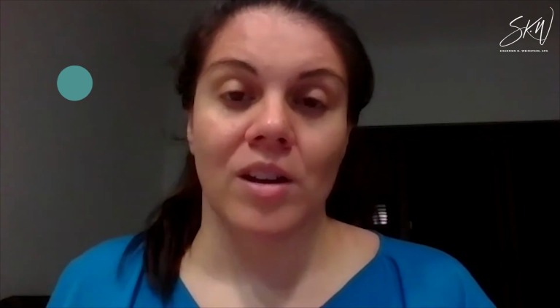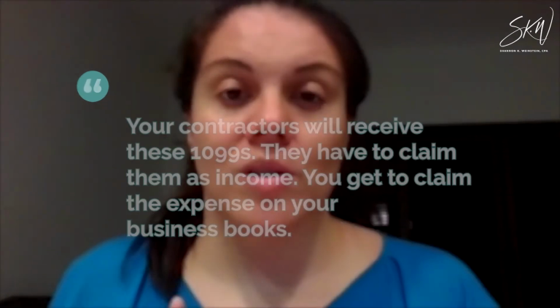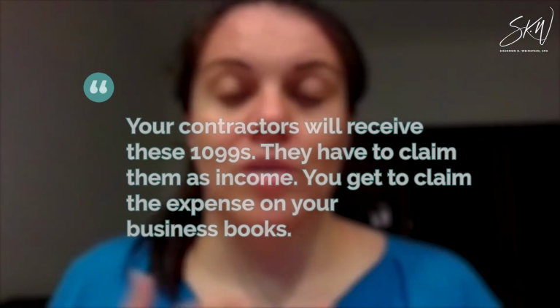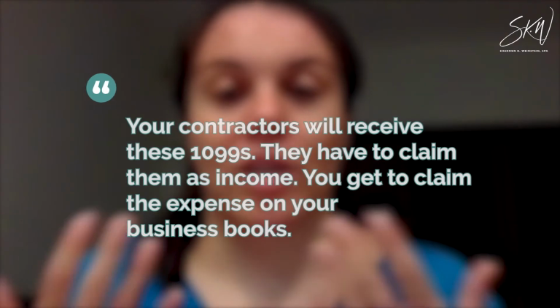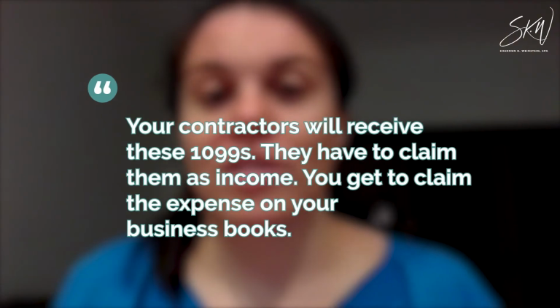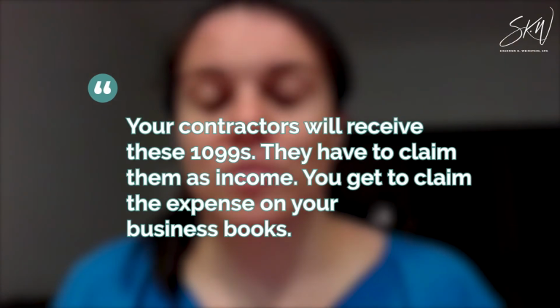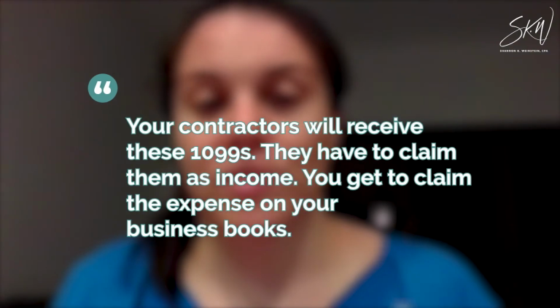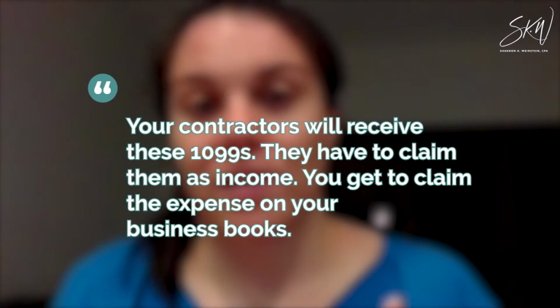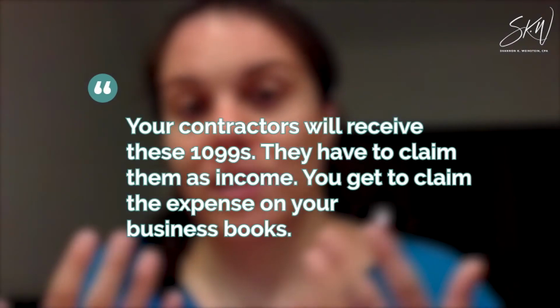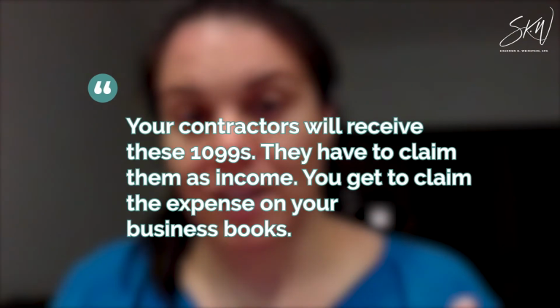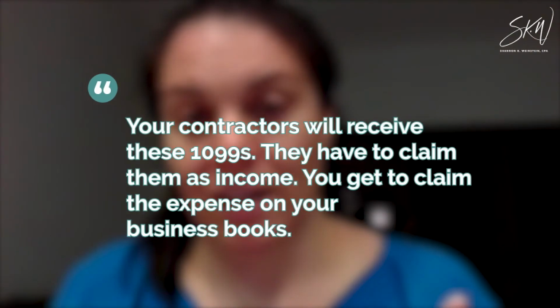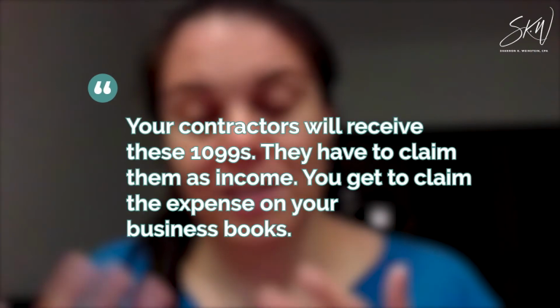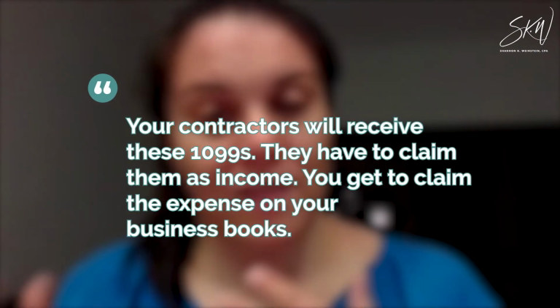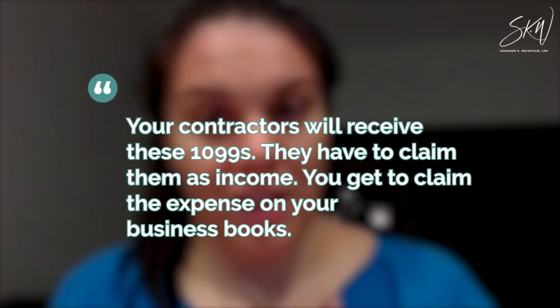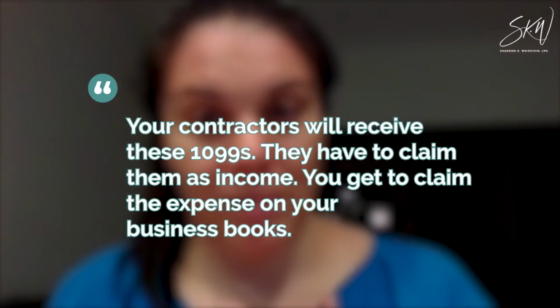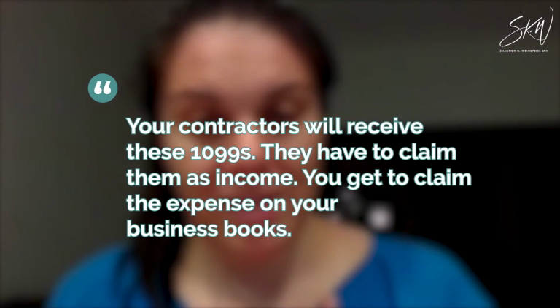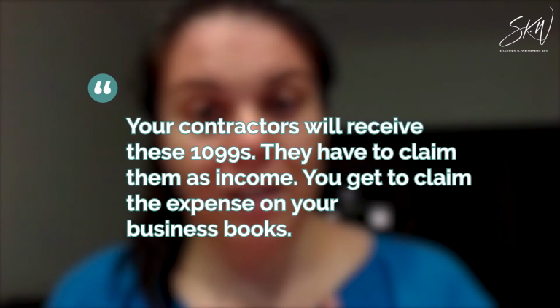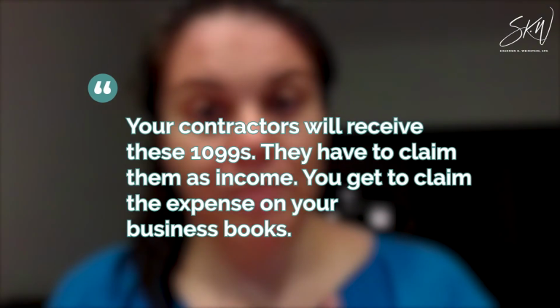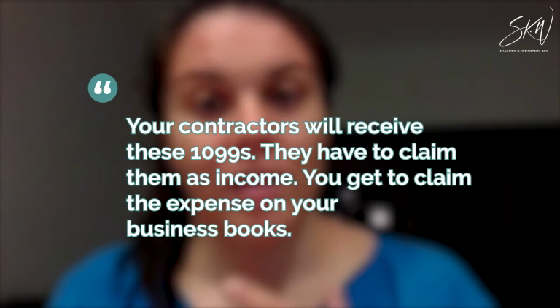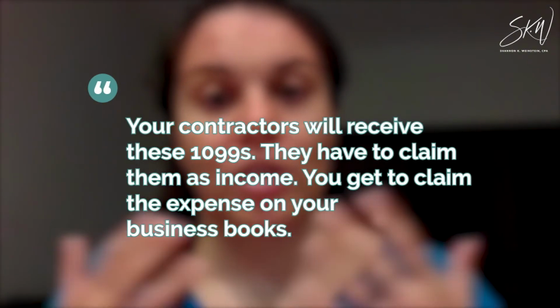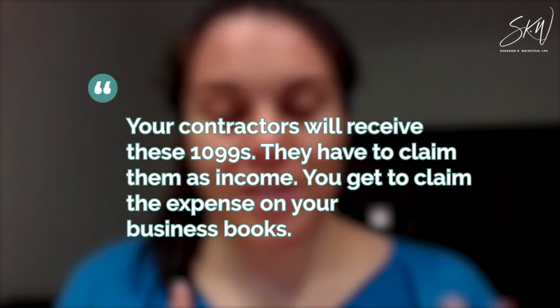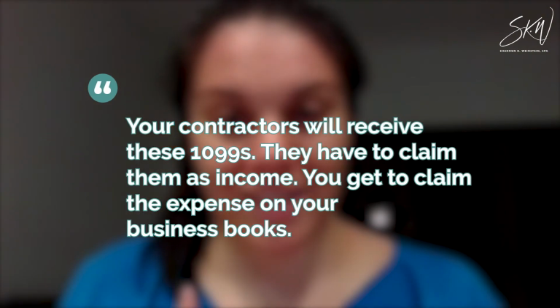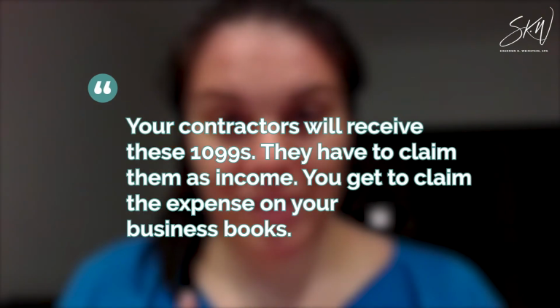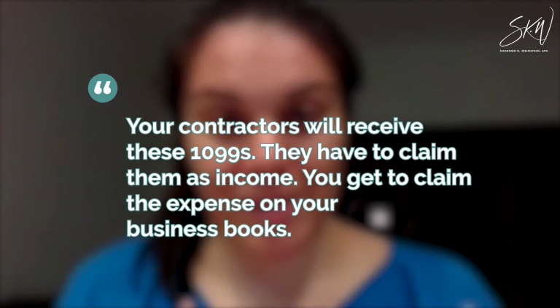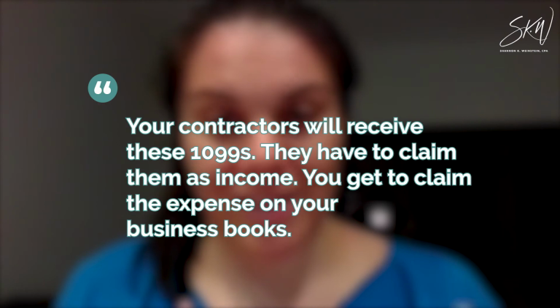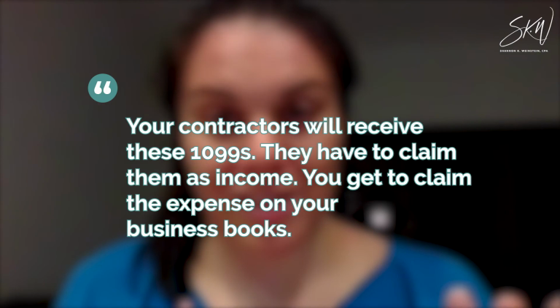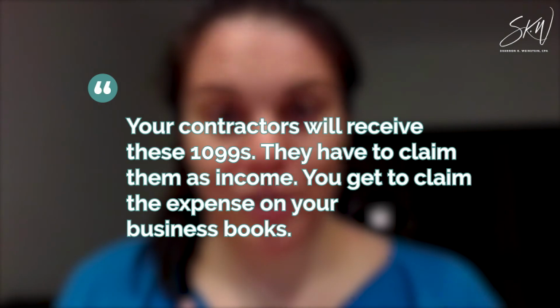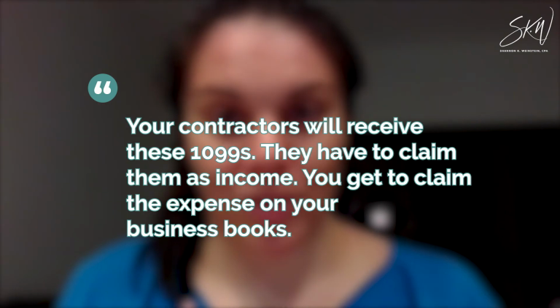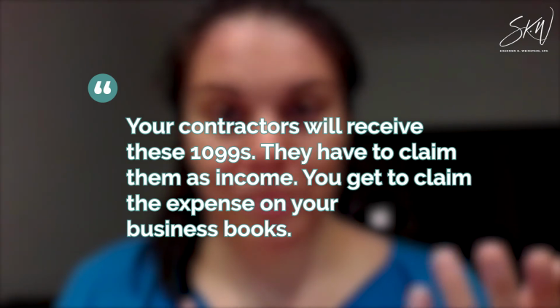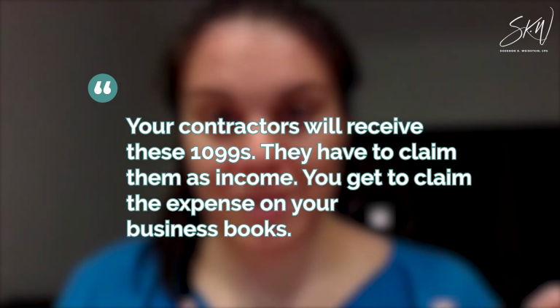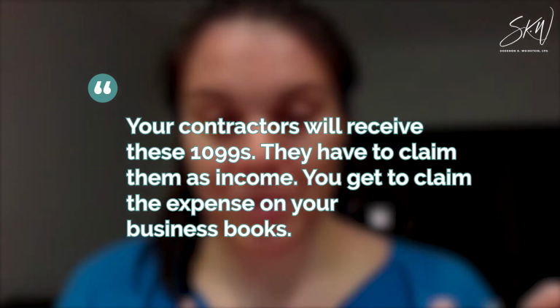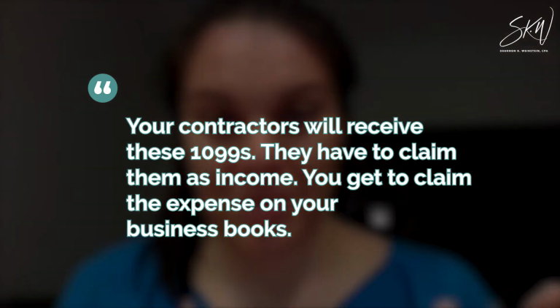So your contractors will receive these 1099s — they have to claim them as income, and you get to claim the expense on your business books.